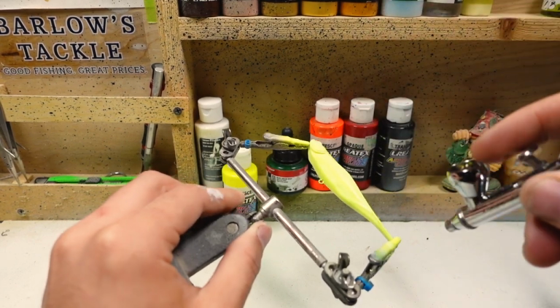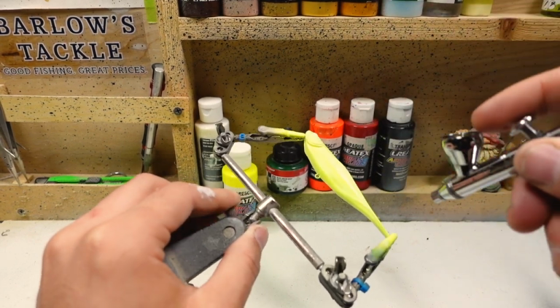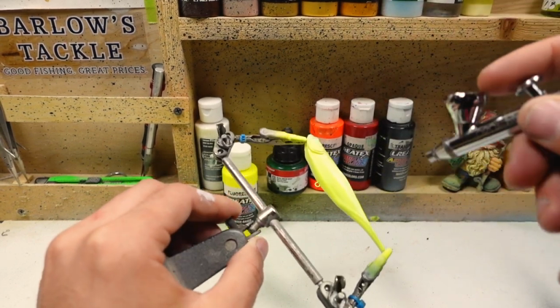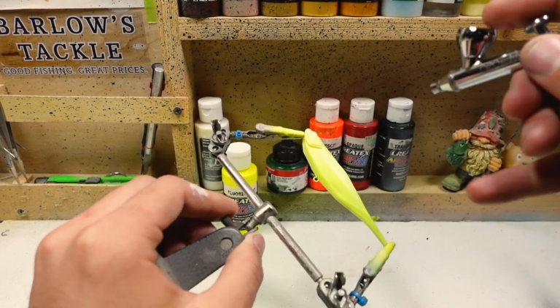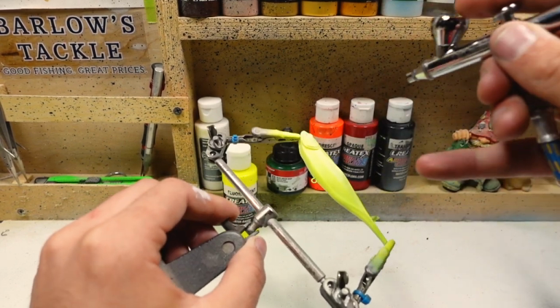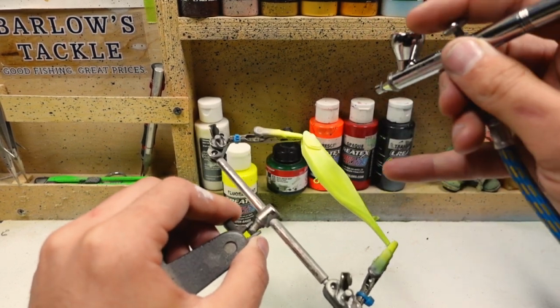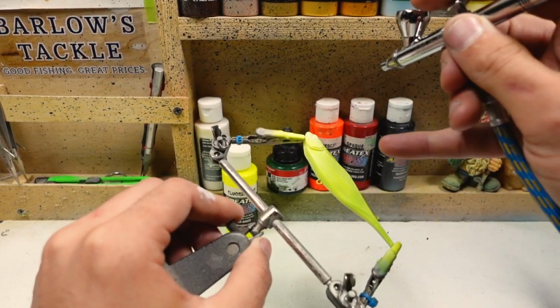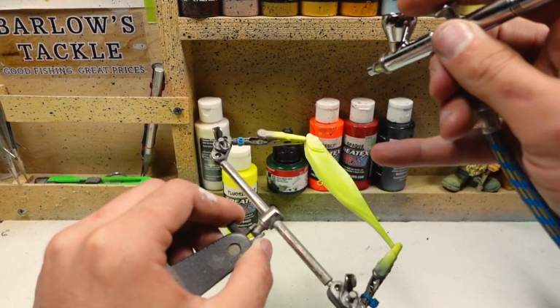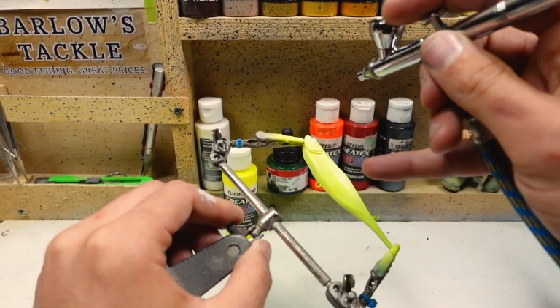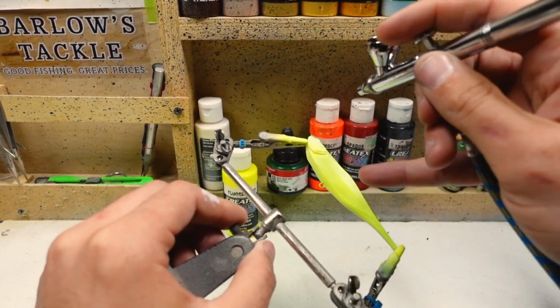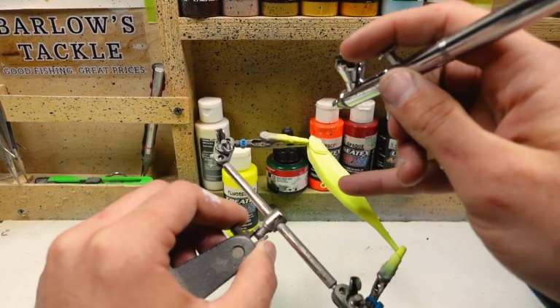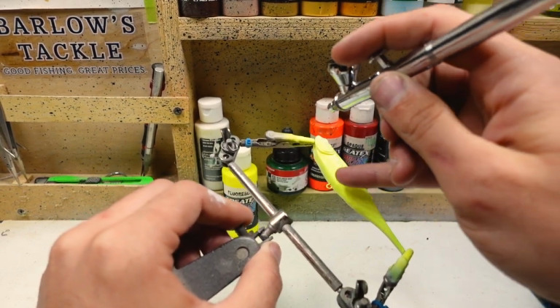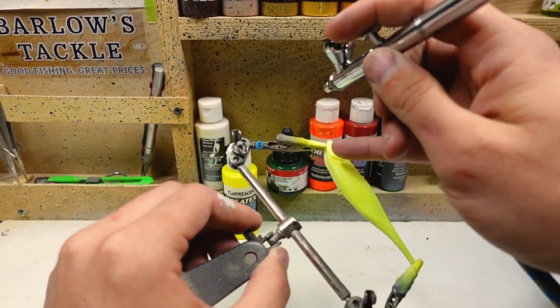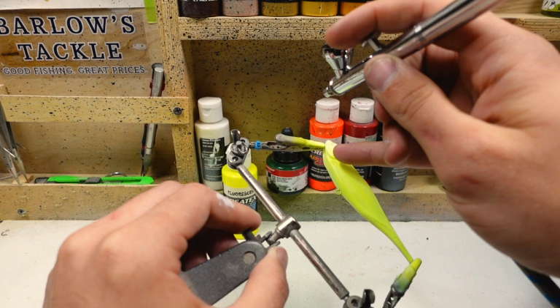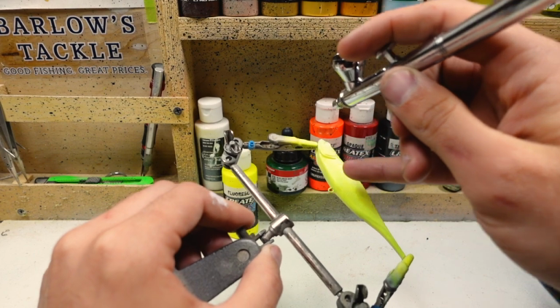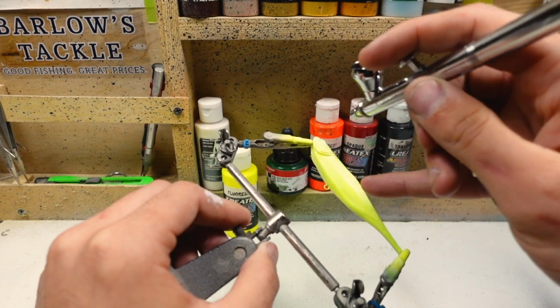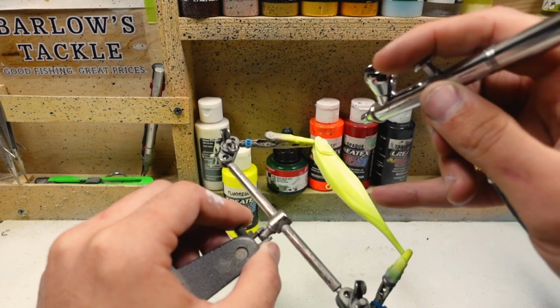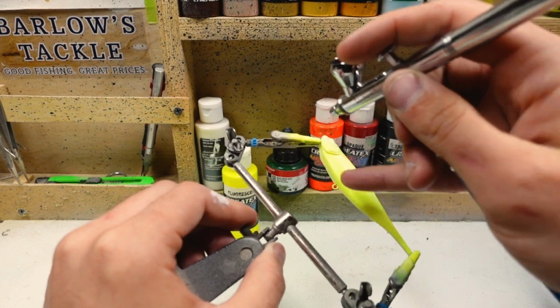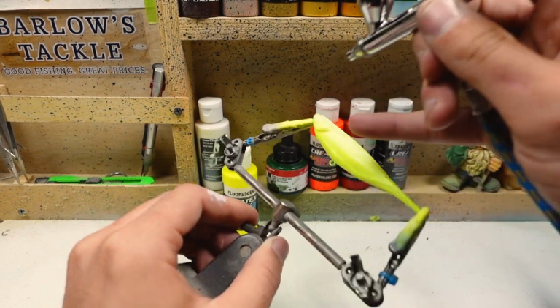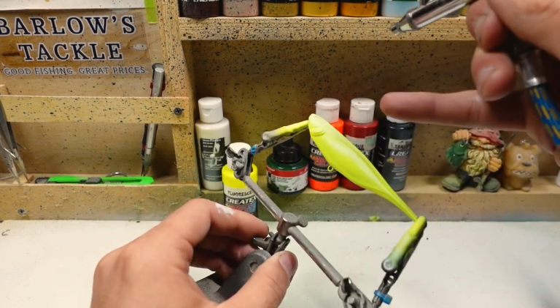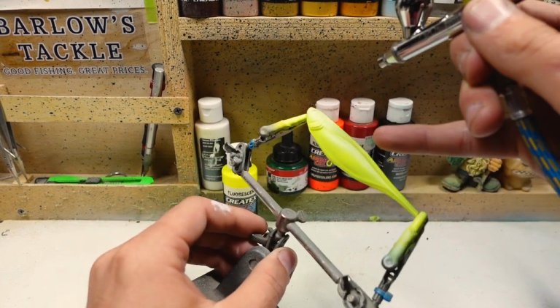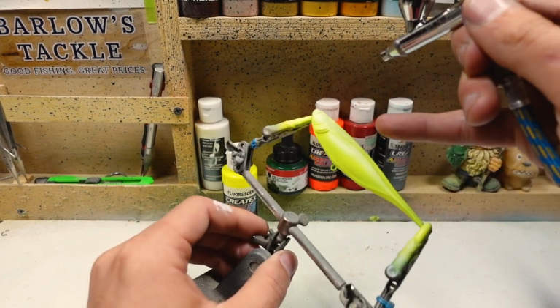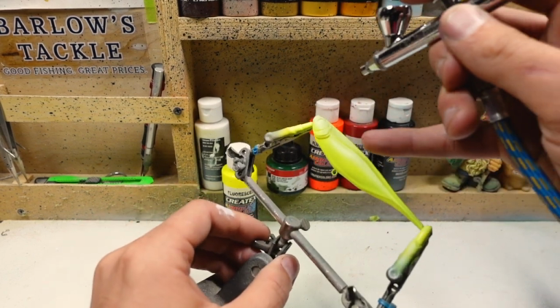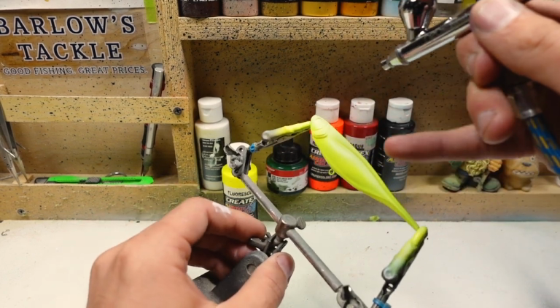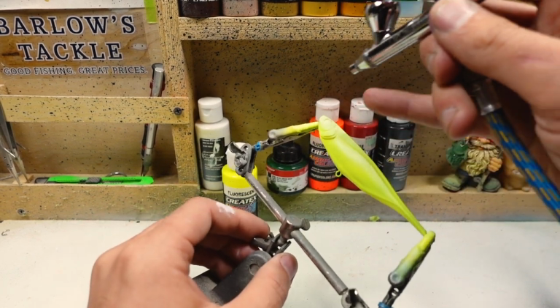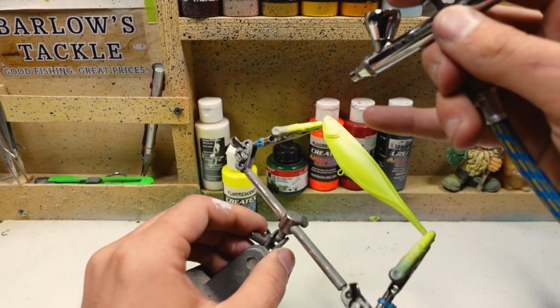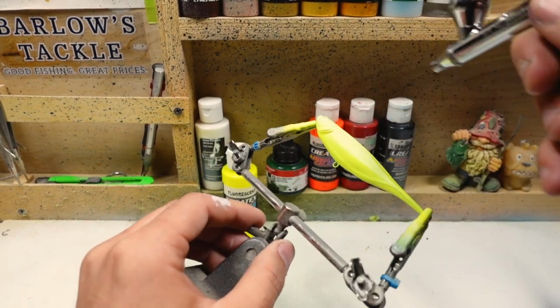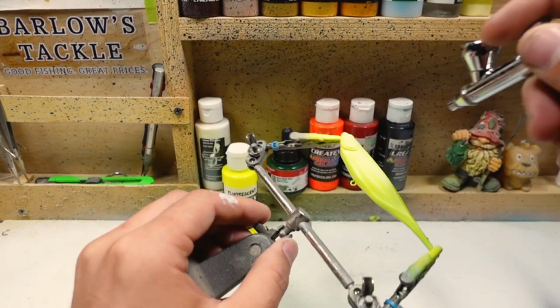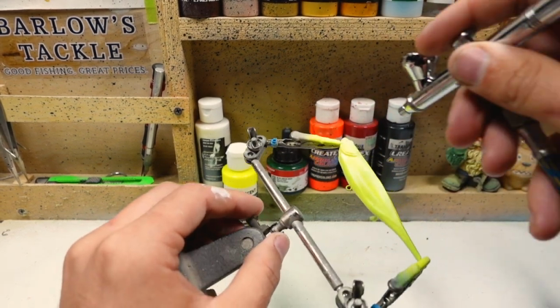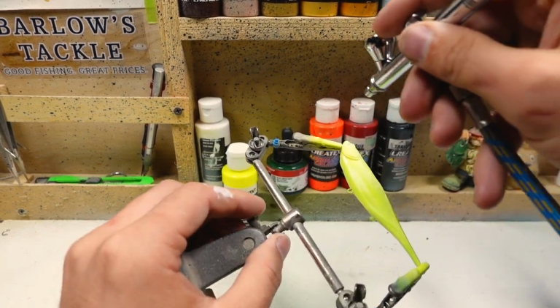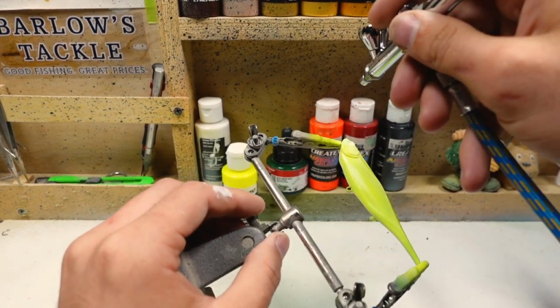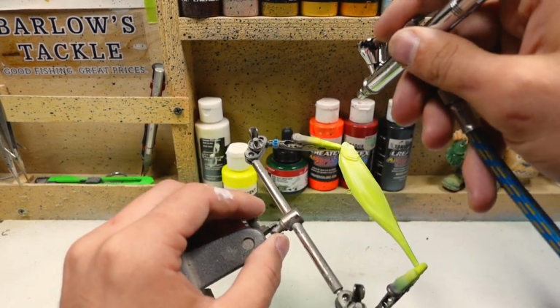I'm focusing this yellow a little more on the belly rather than the top because we're going to be coming back in with the dark green.